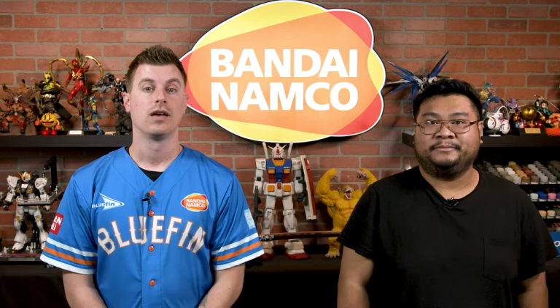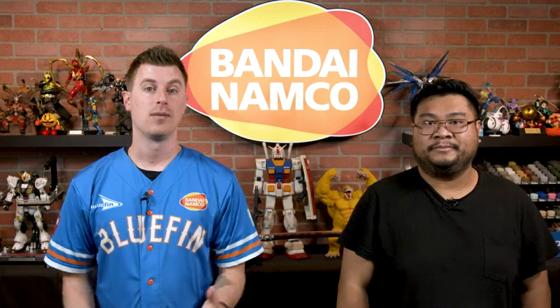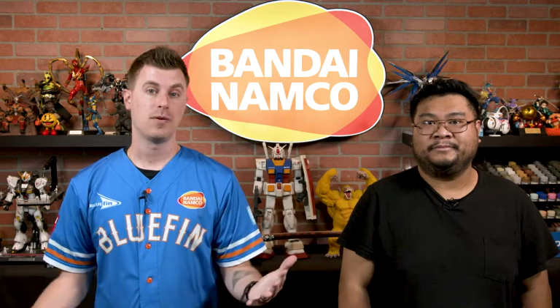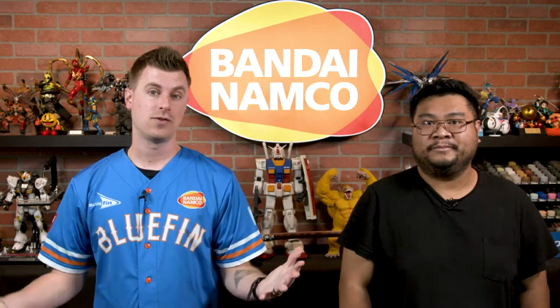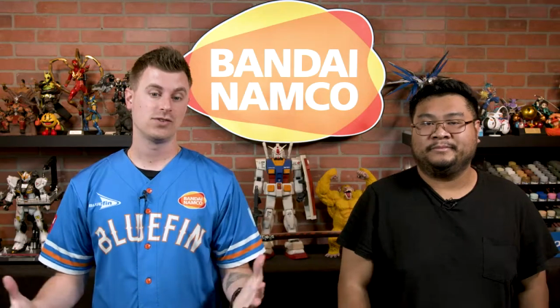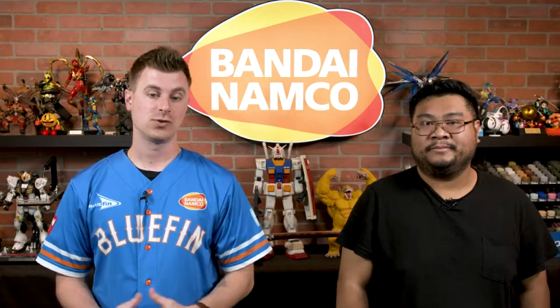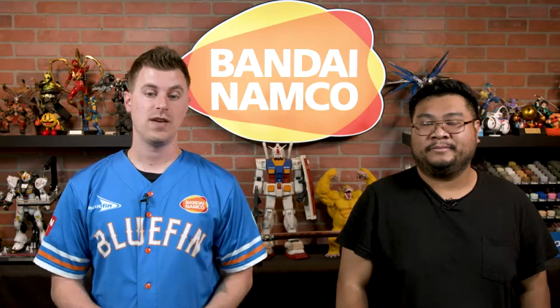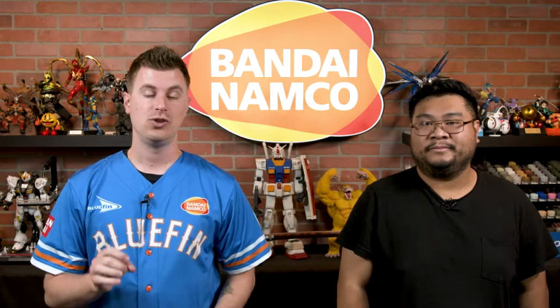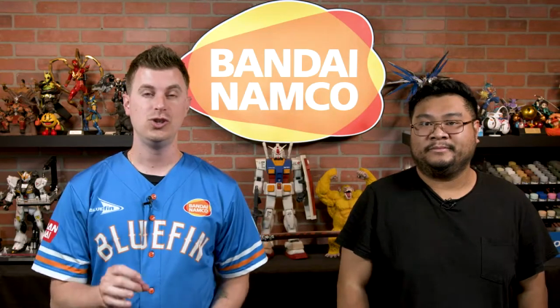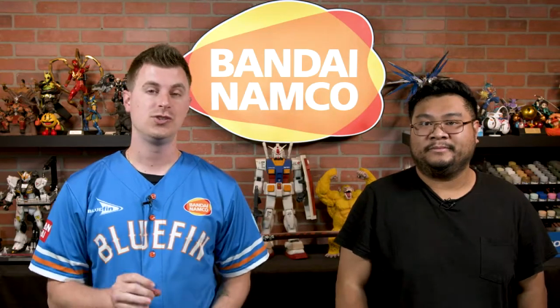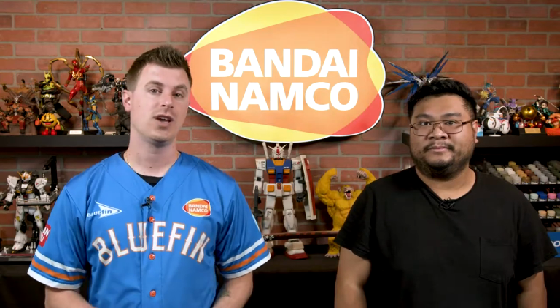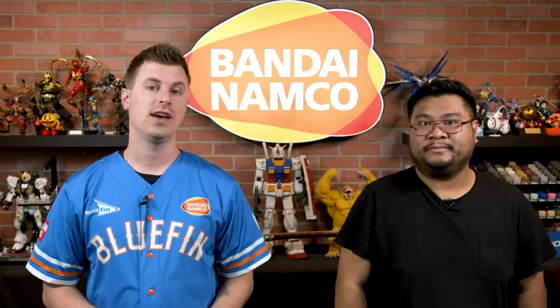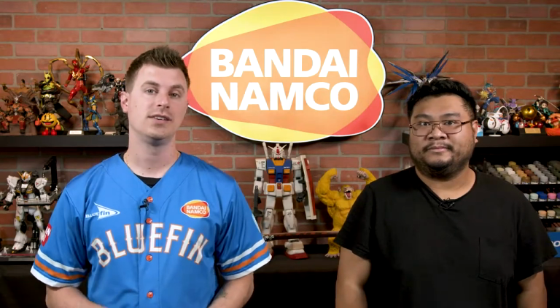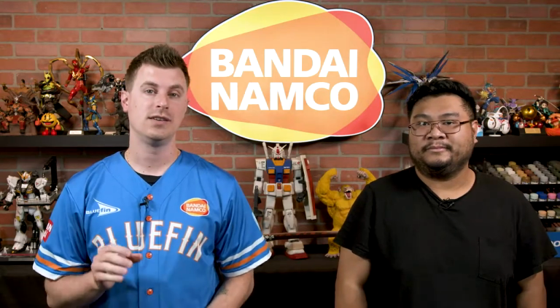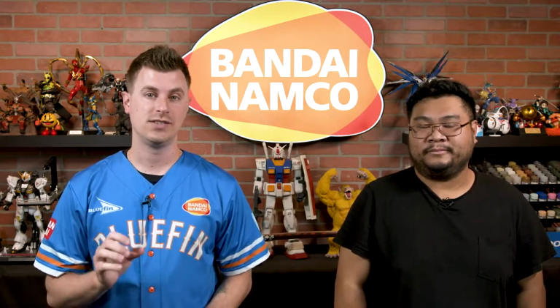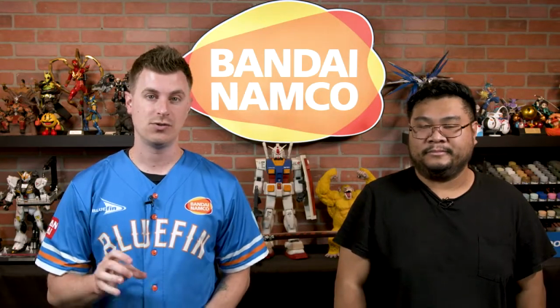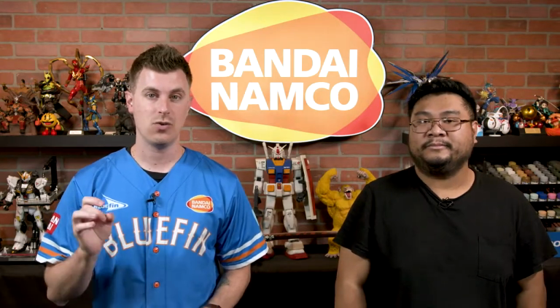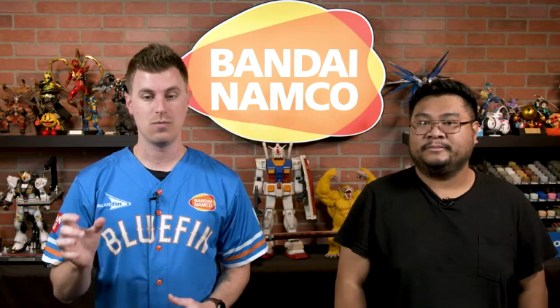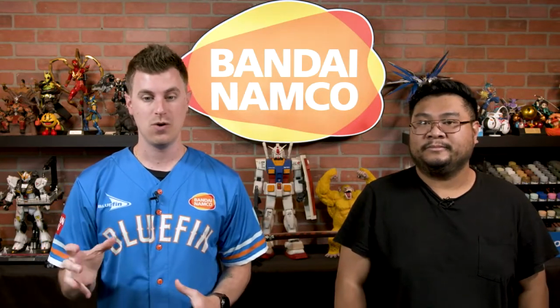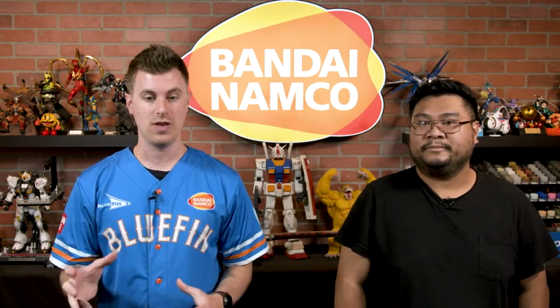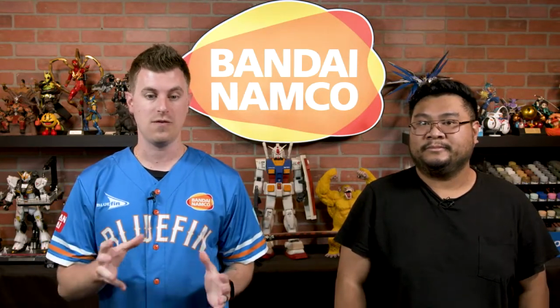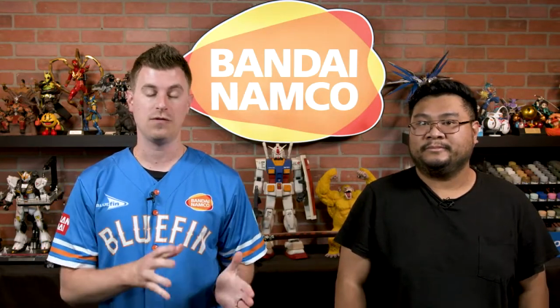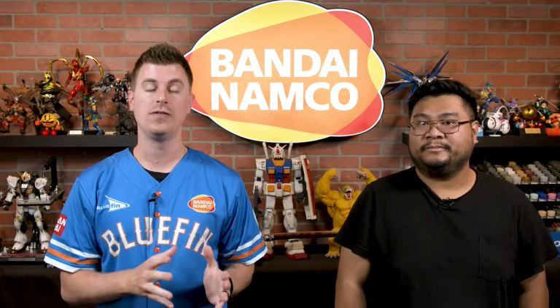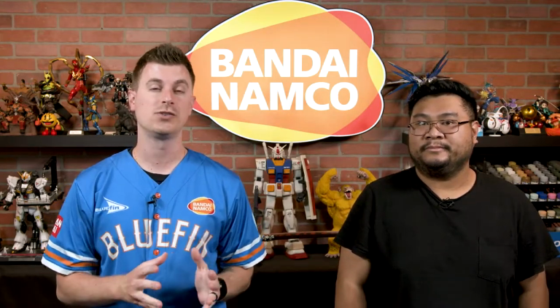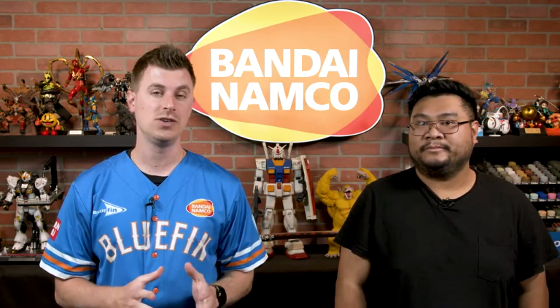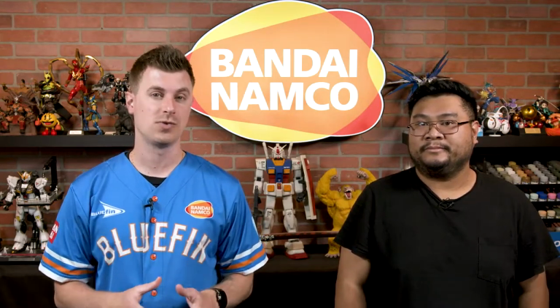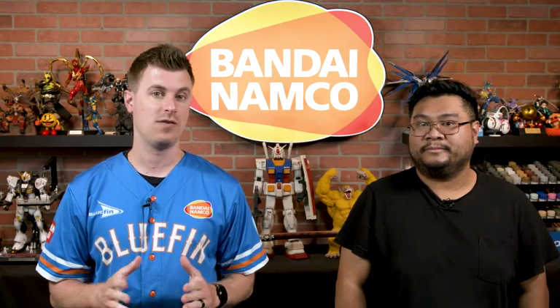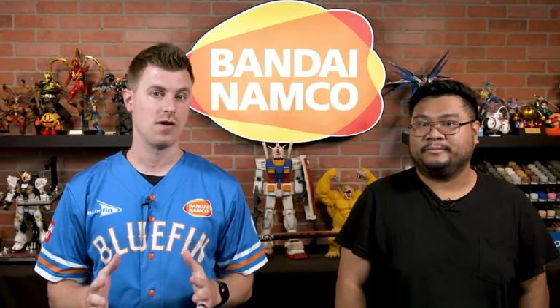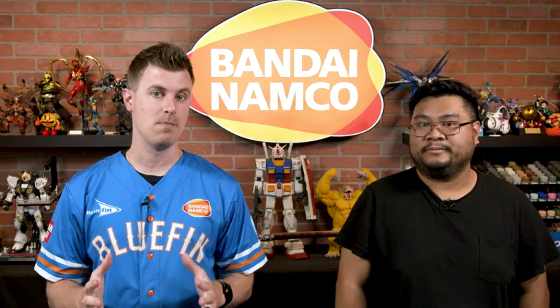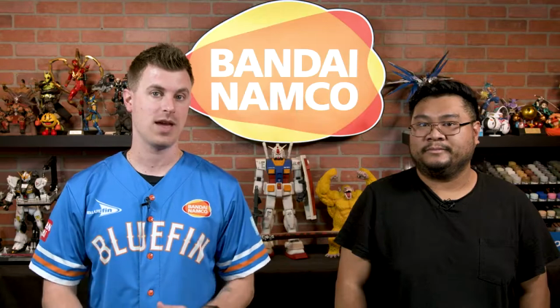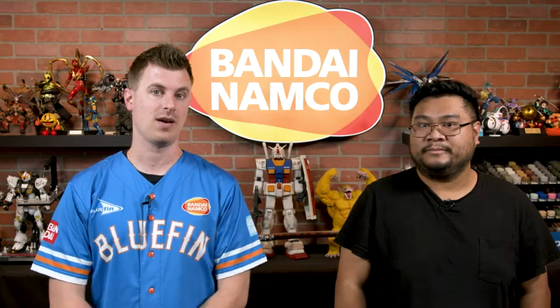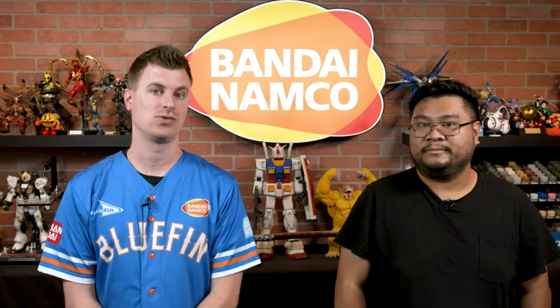Coming up on First Looks, we have the Jujutsu Kaisen Zero the movie Fluffy Squeeze Bread from Mega House.